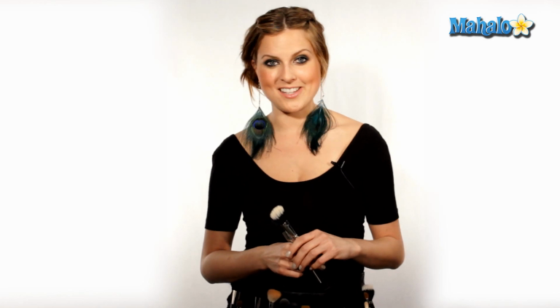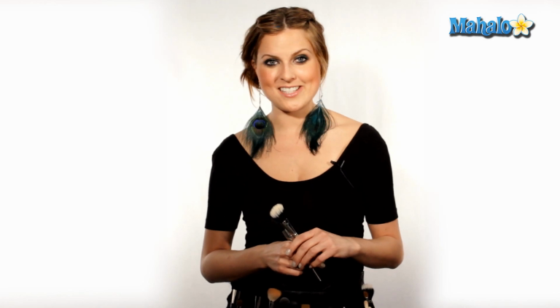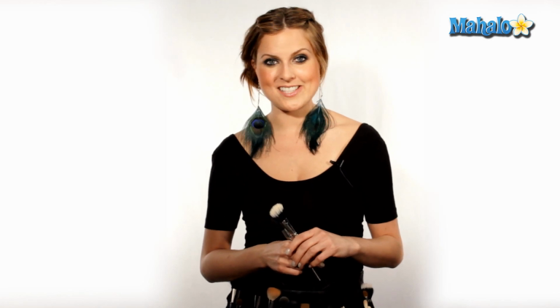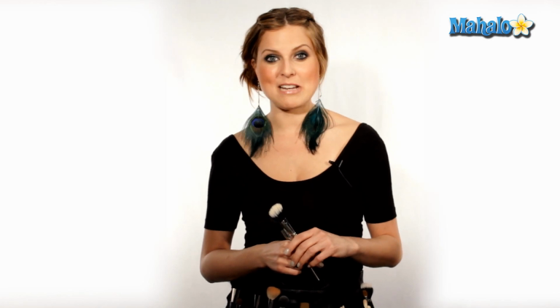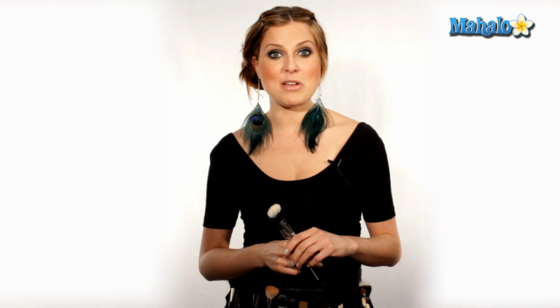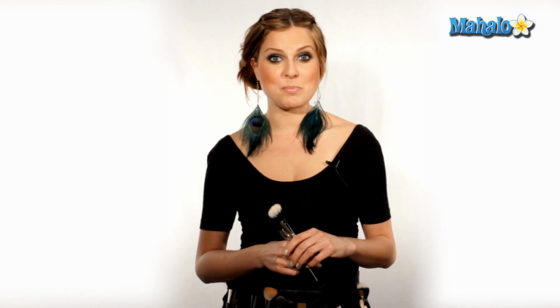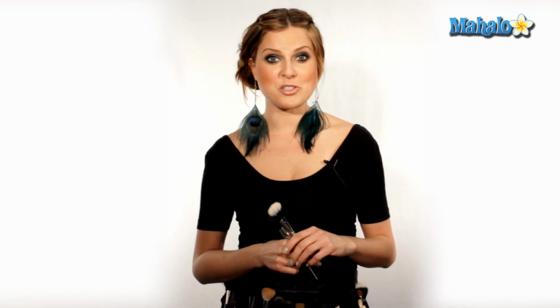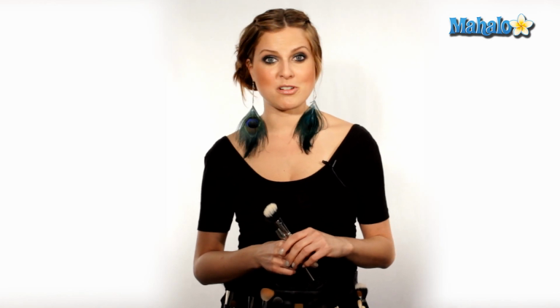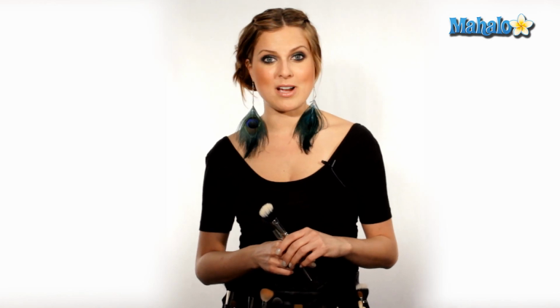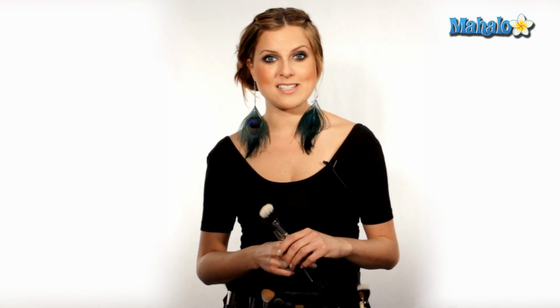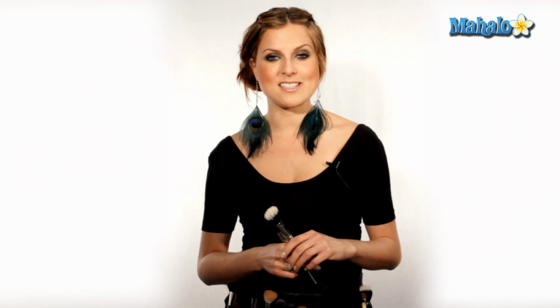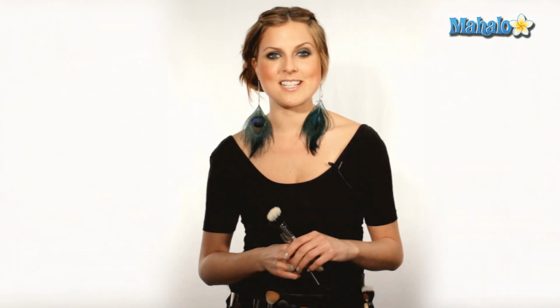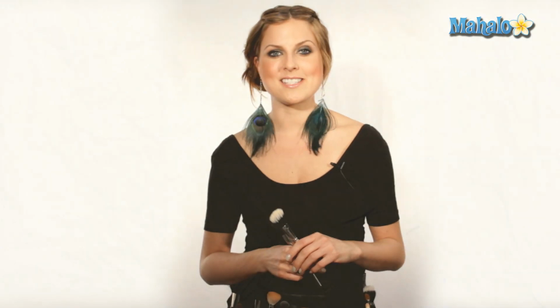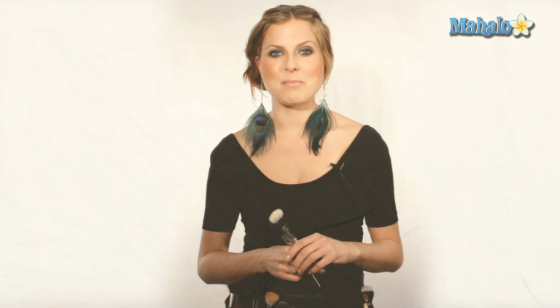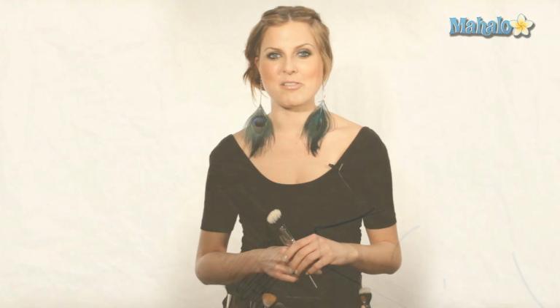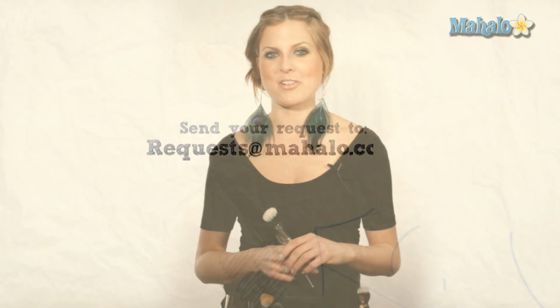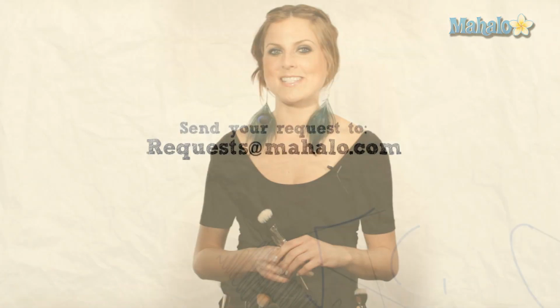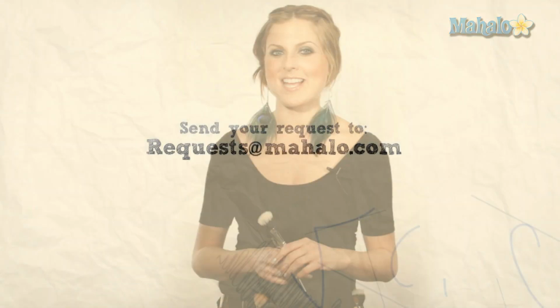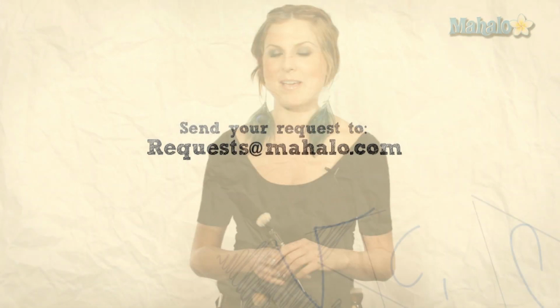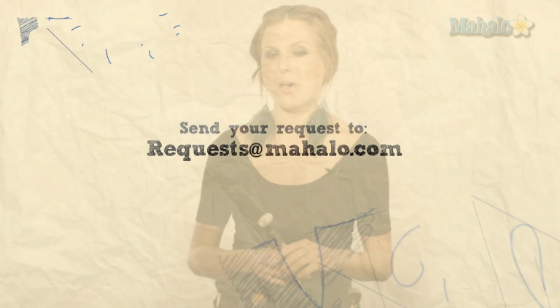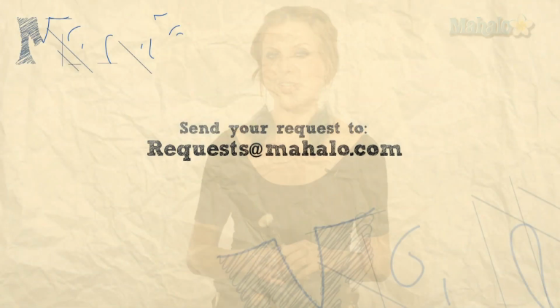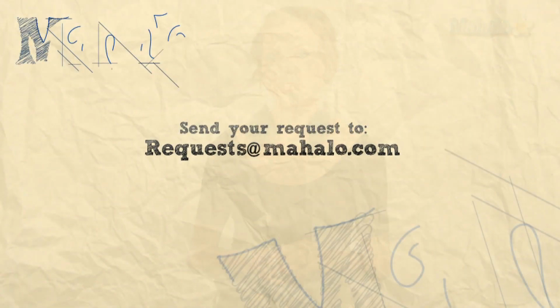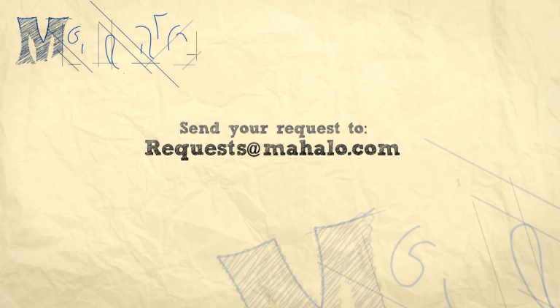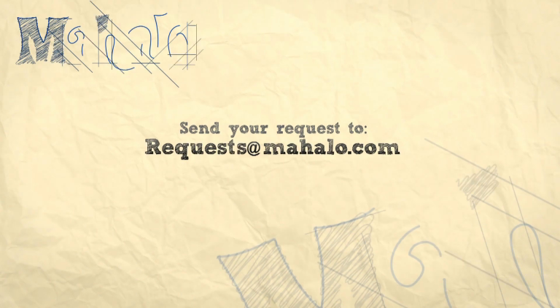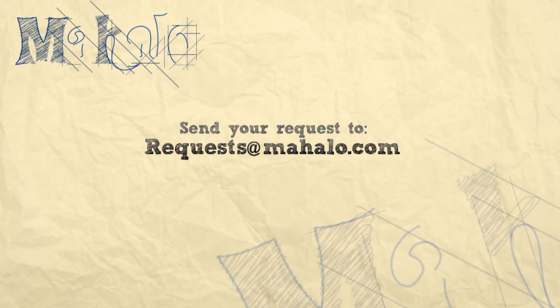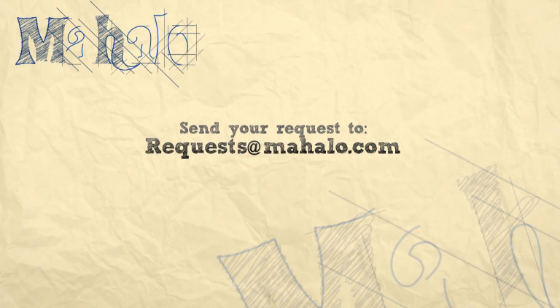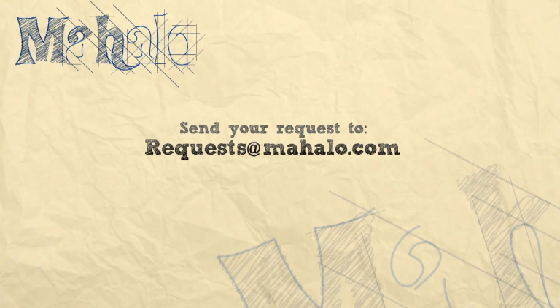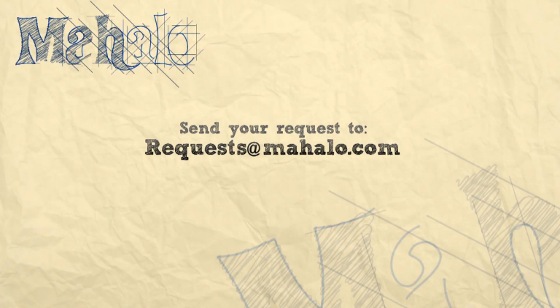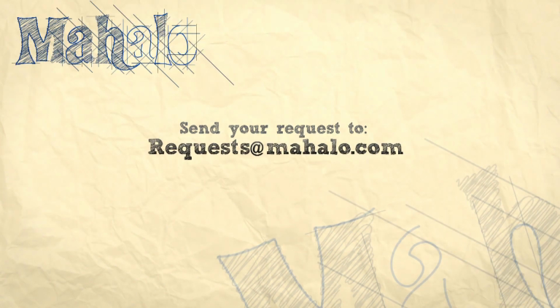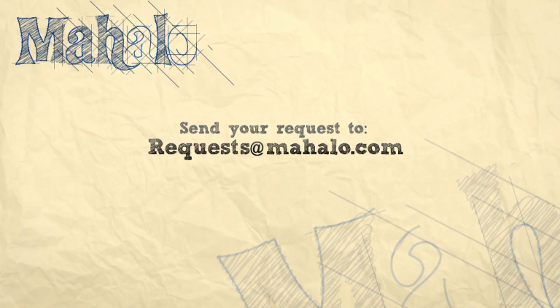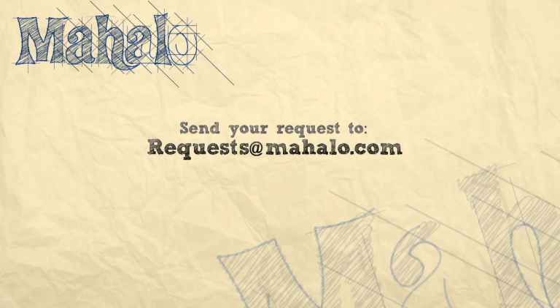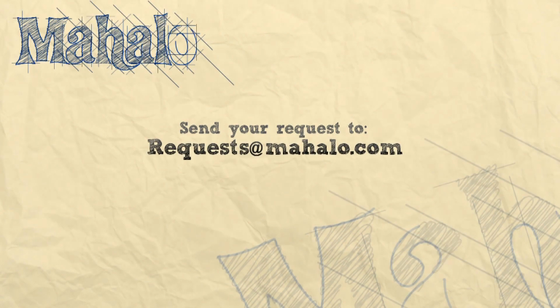And if you have a special request, send us an email at requests@mahalo.com. See you next time.